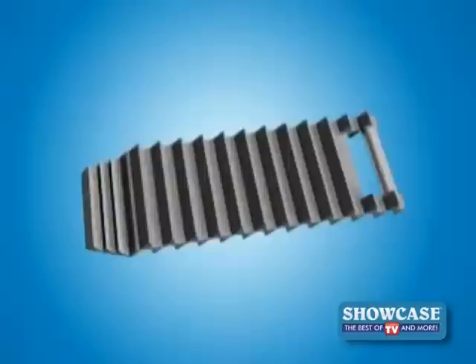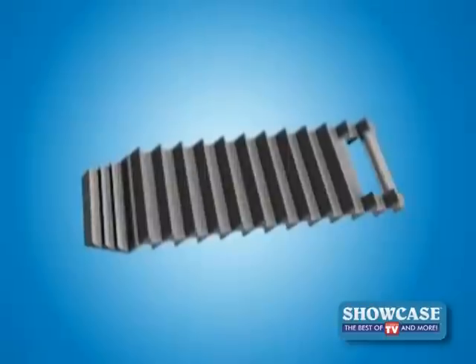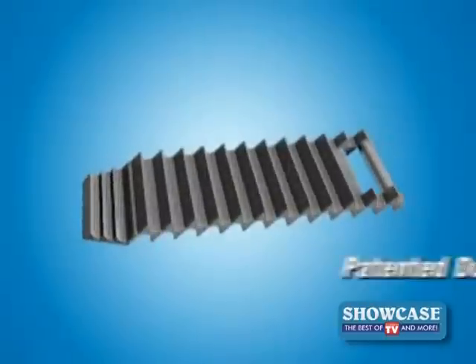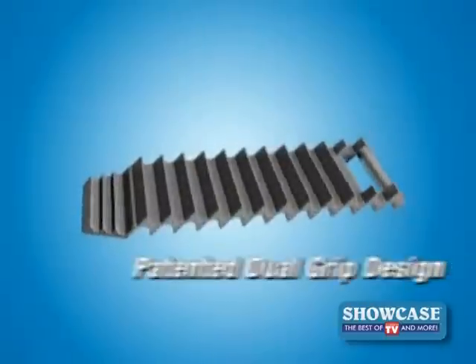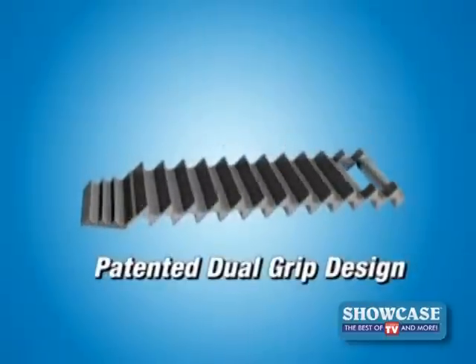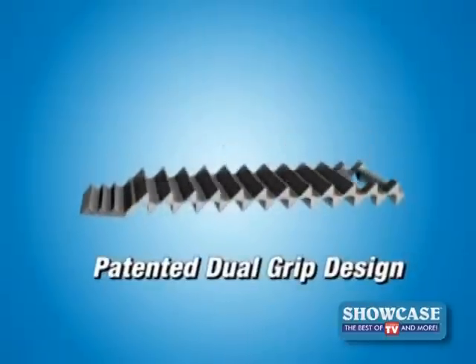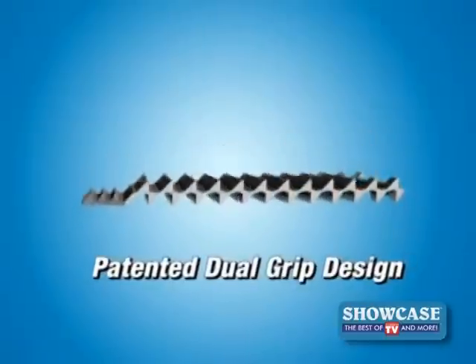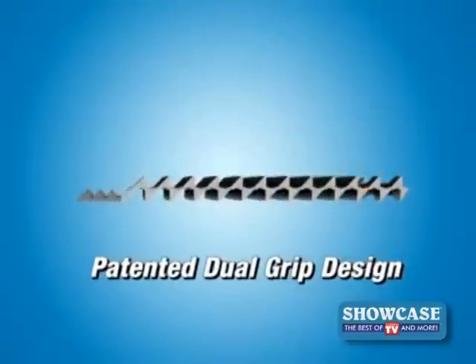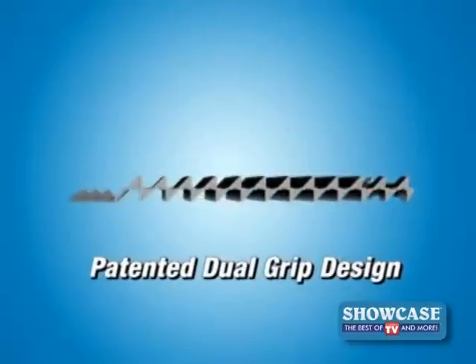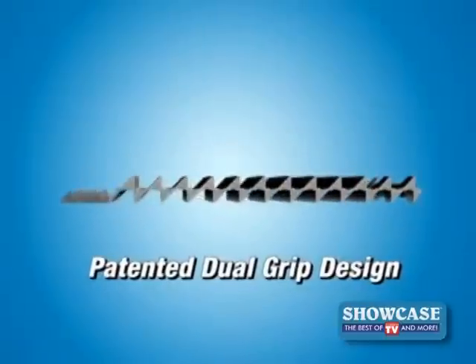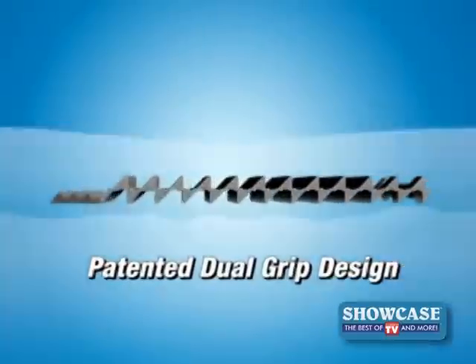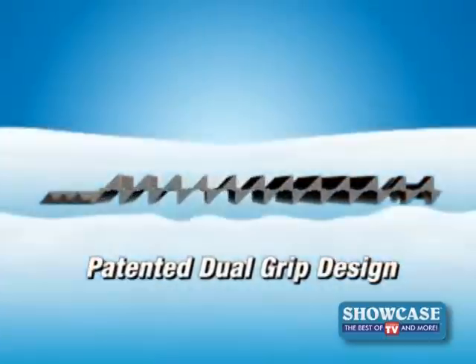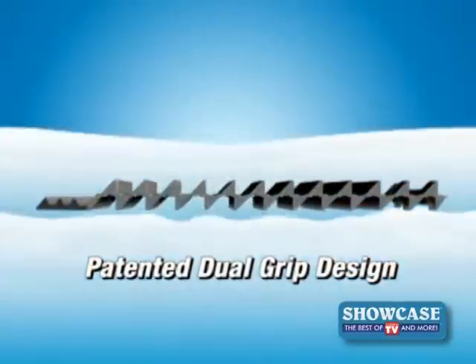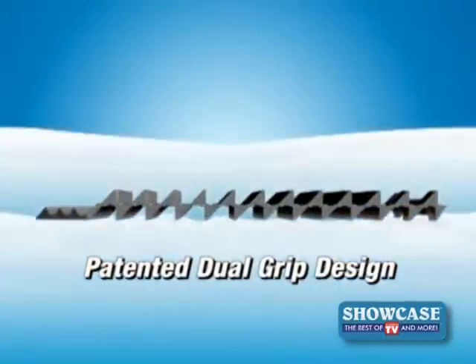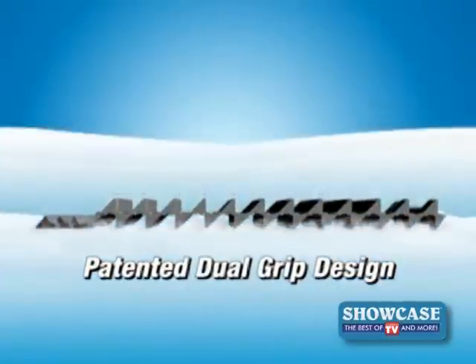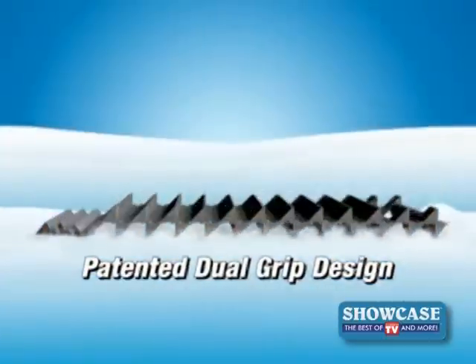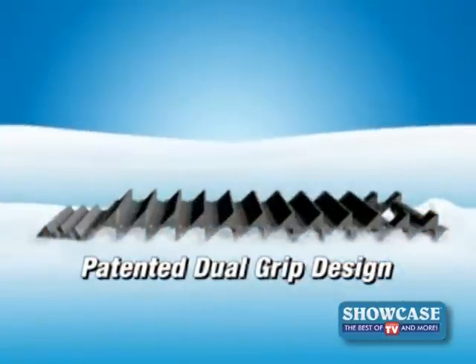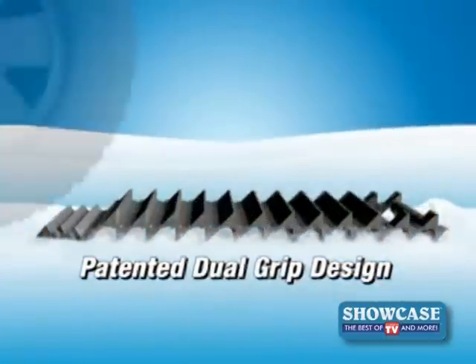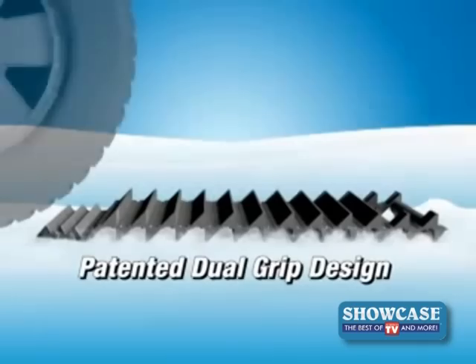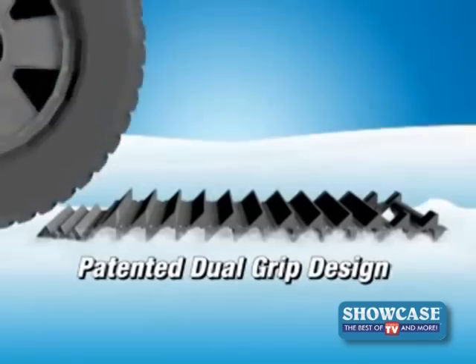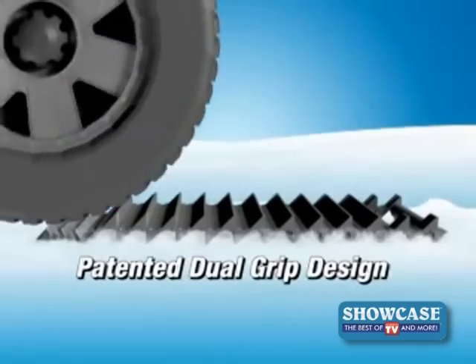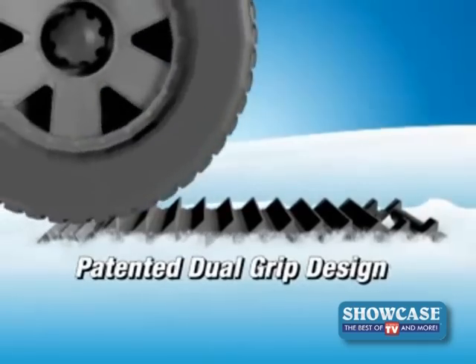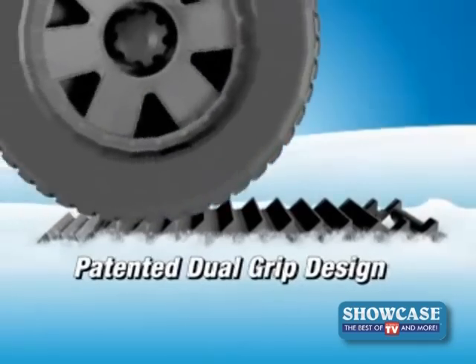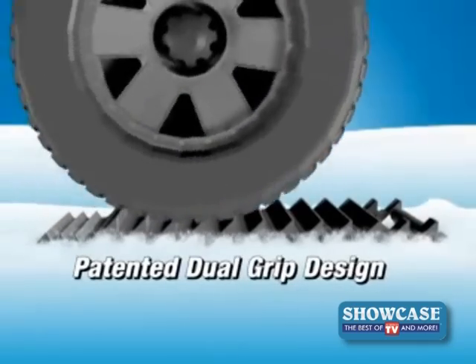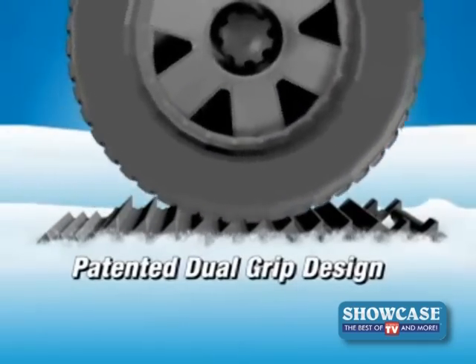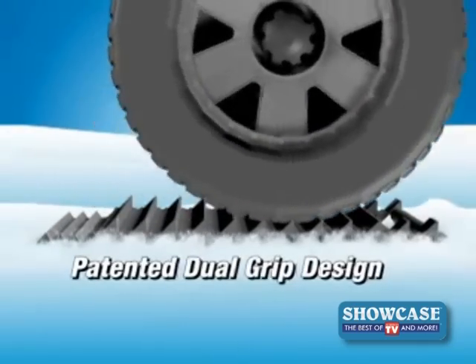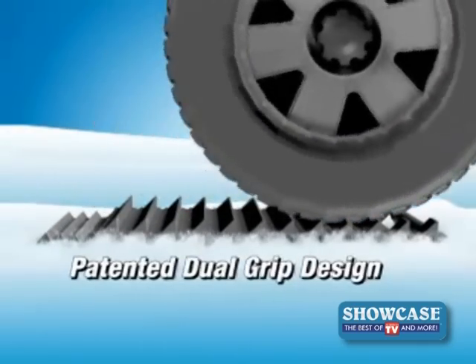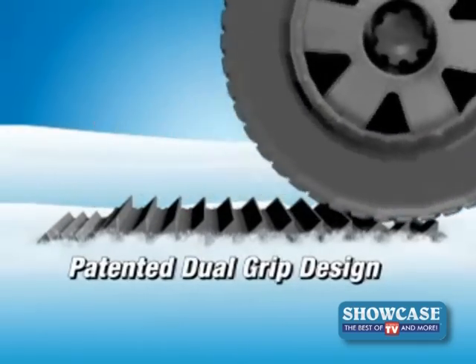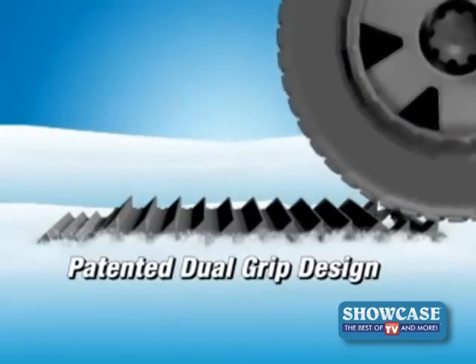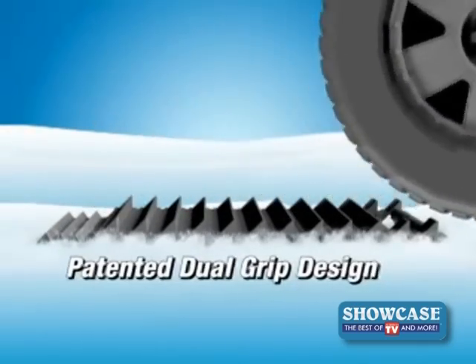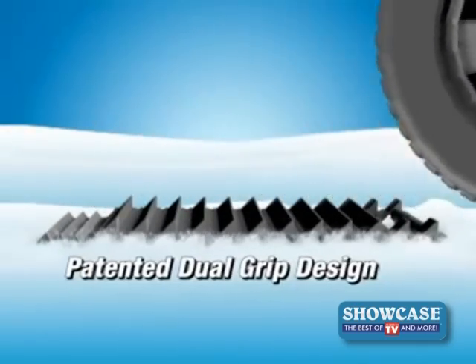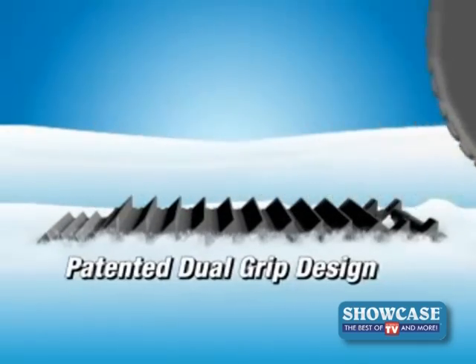The secret is Tread Ahead's patented dual-grip design that digs into the ice on one side and gives your tire the traction it needs on the other.